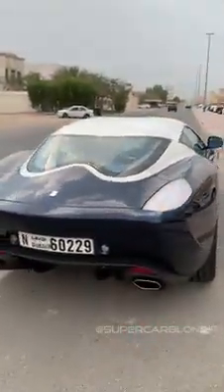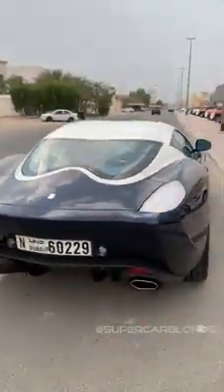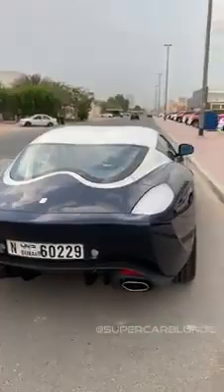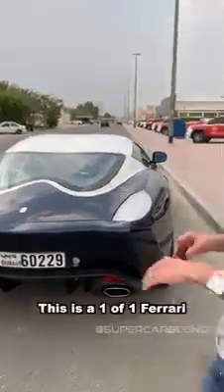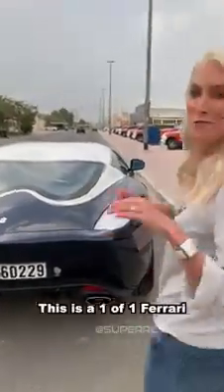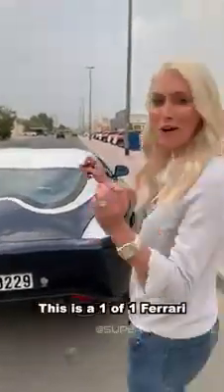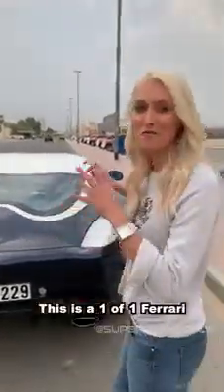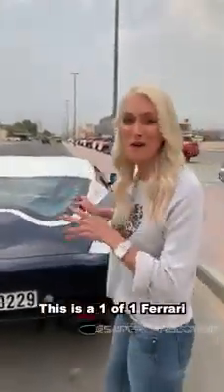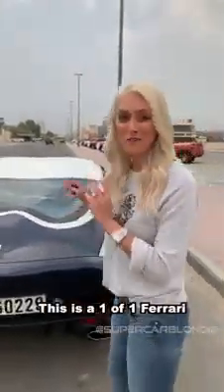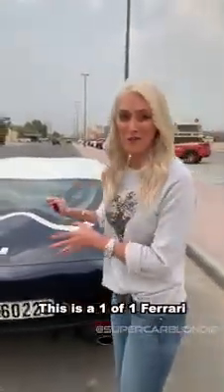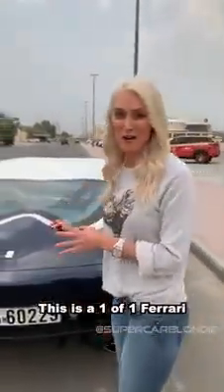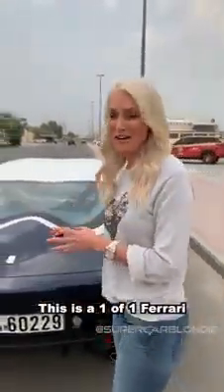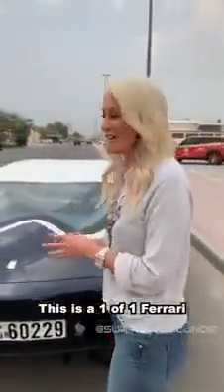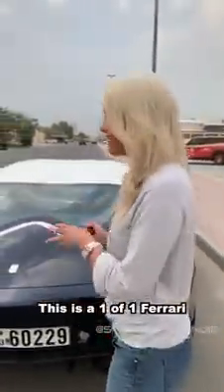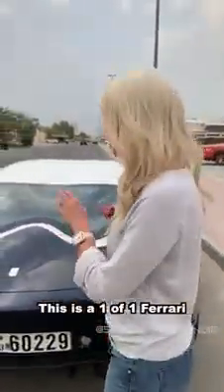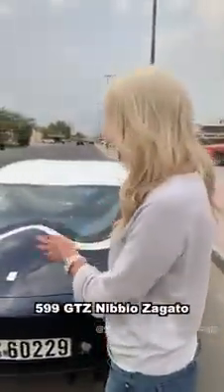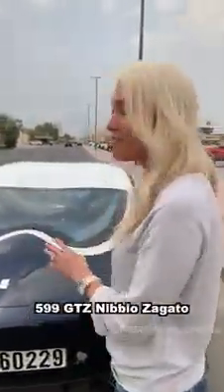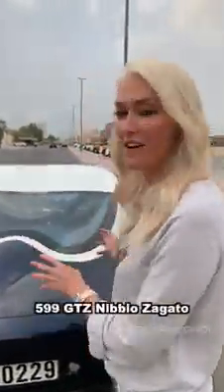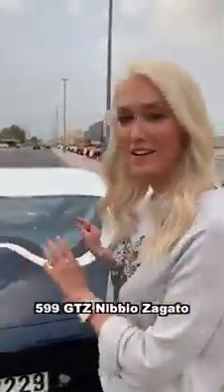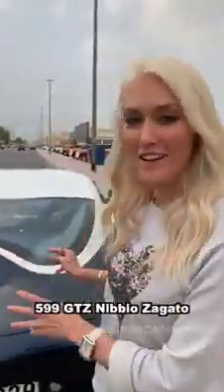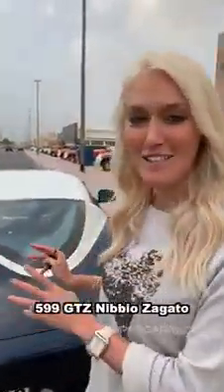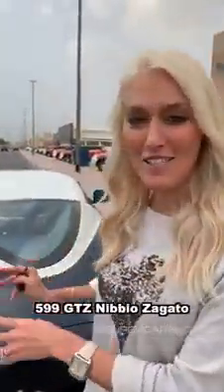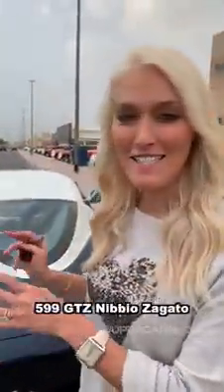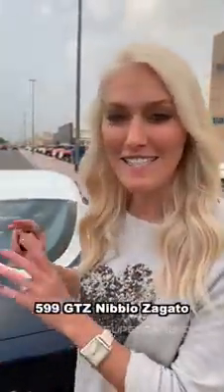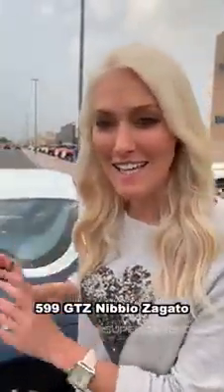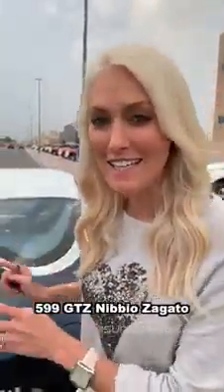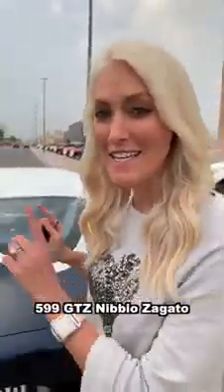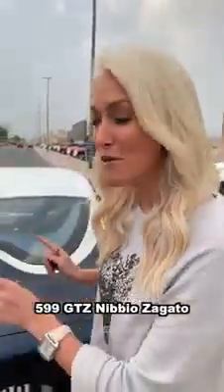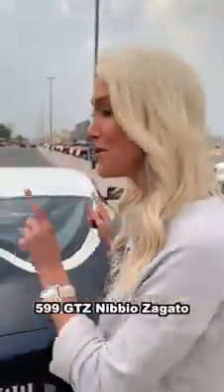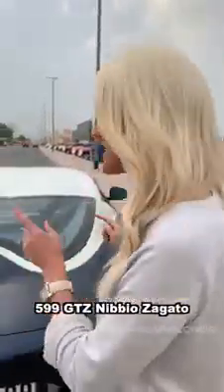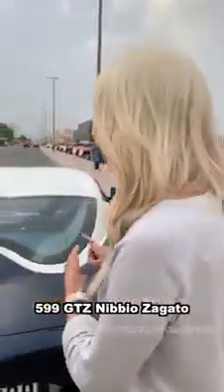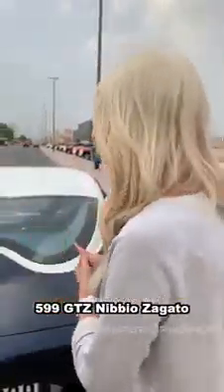This is a one-of-one Ferrari 599 GTZ Nibbio Zagato.